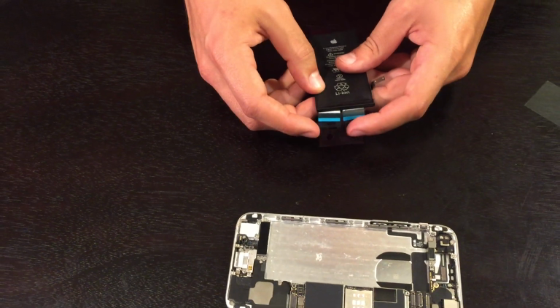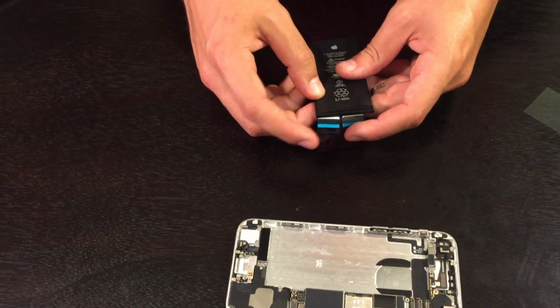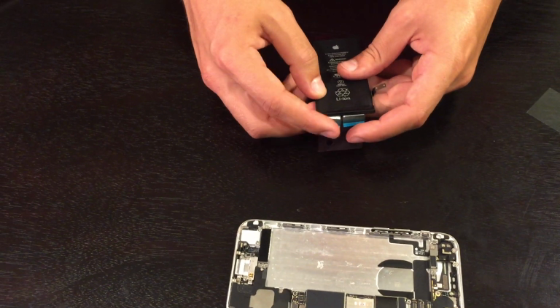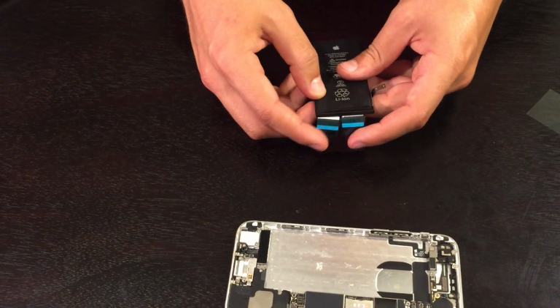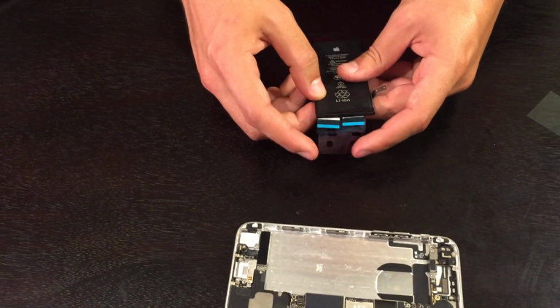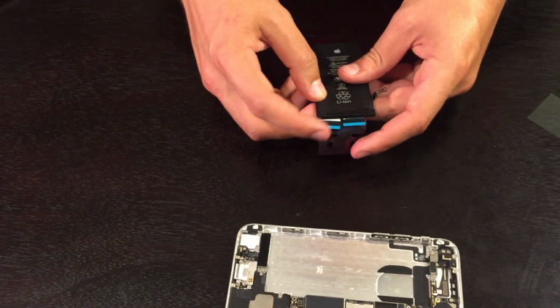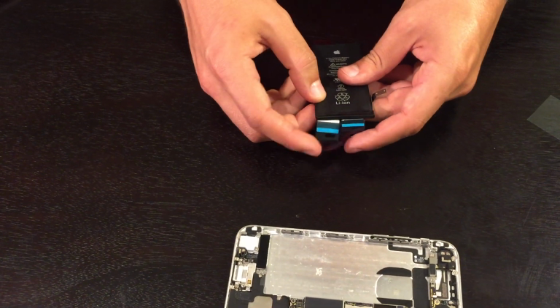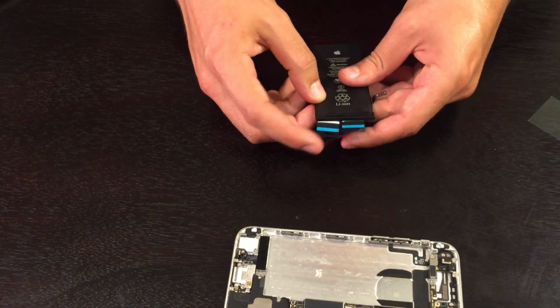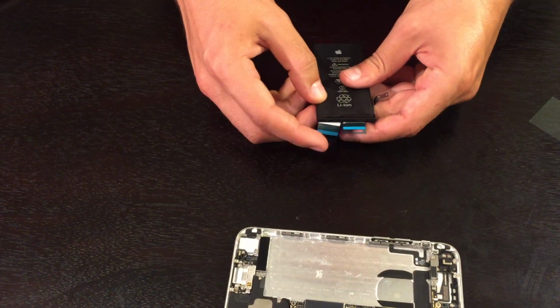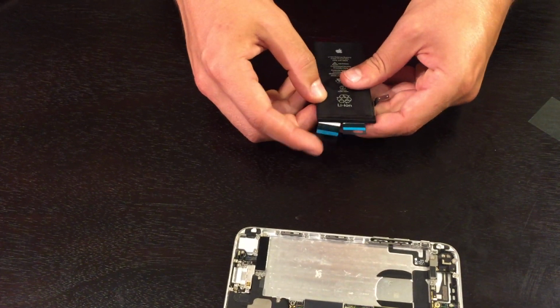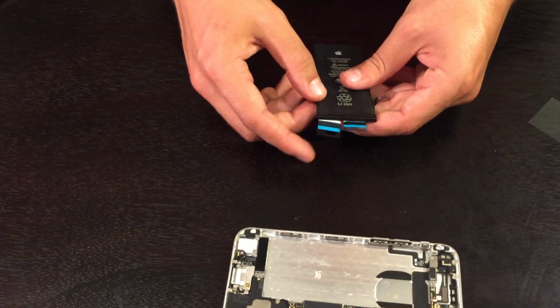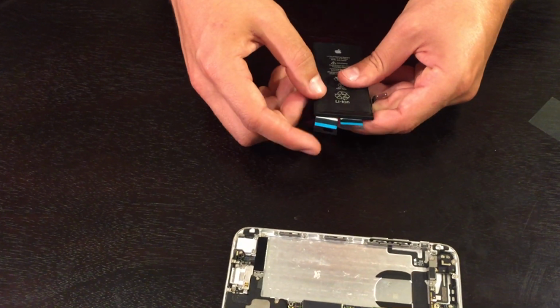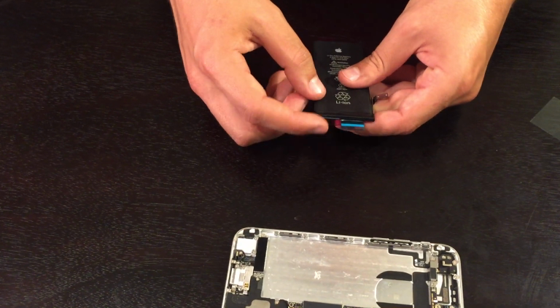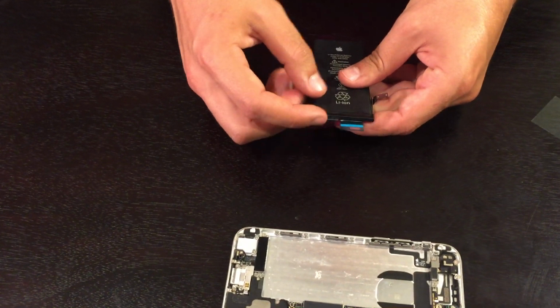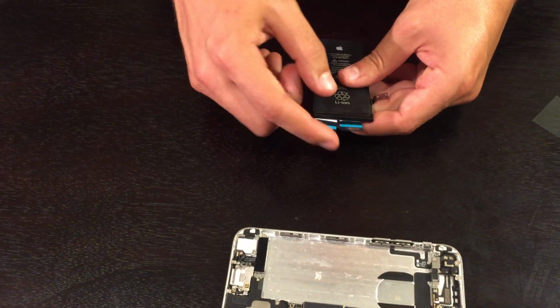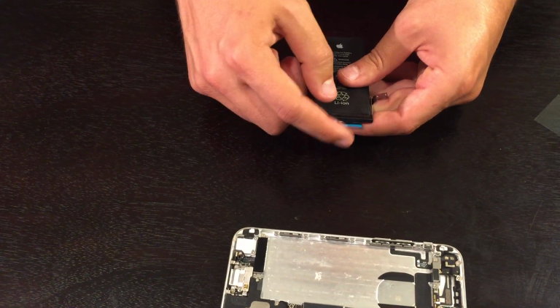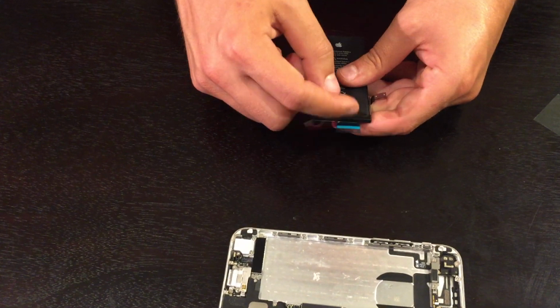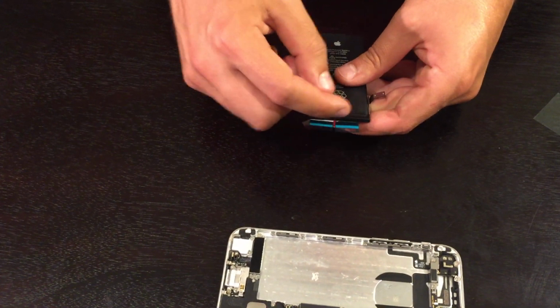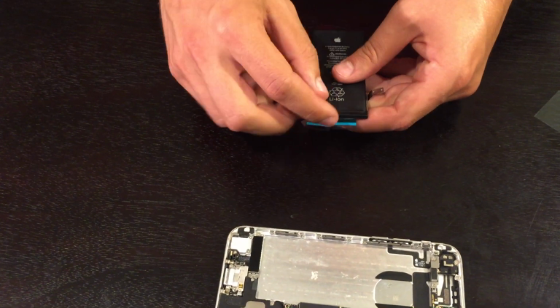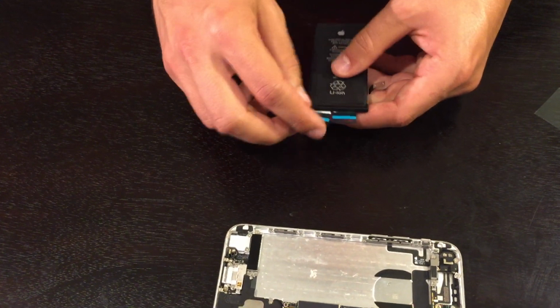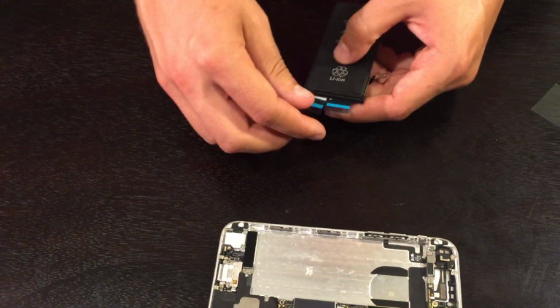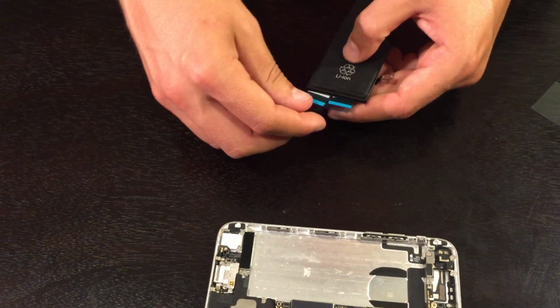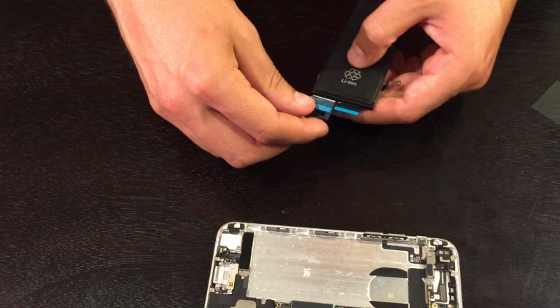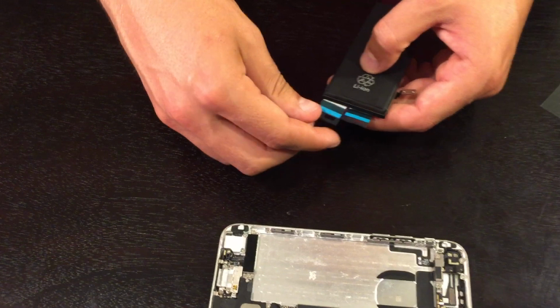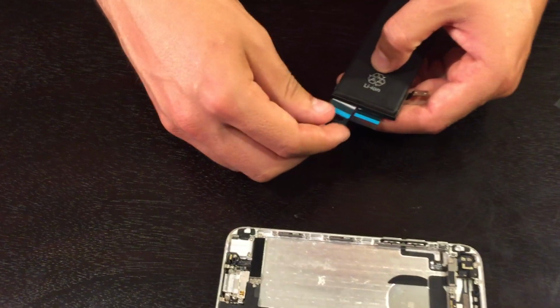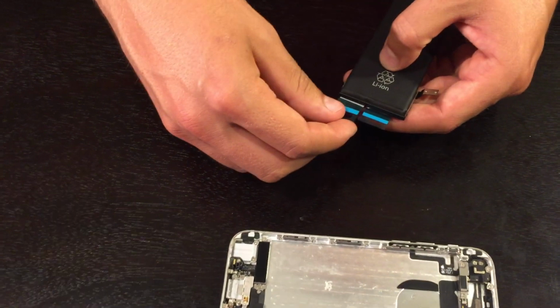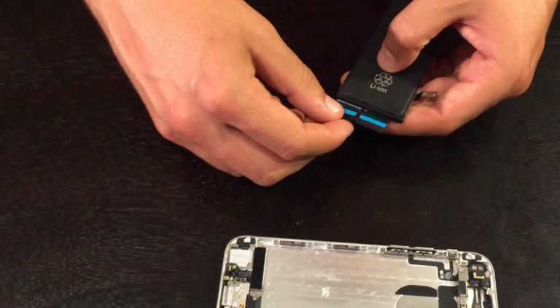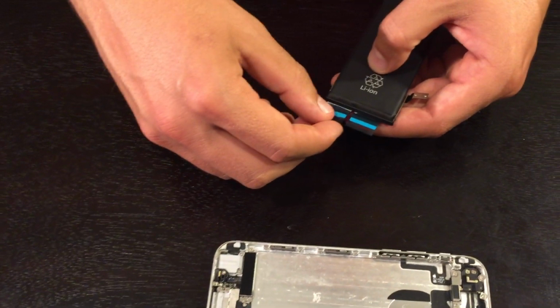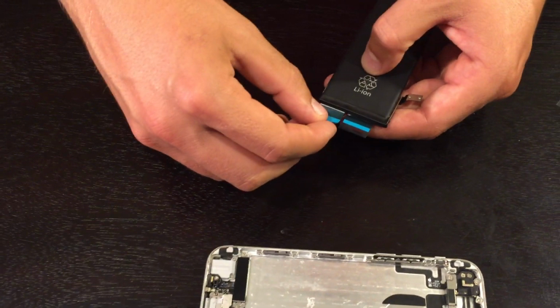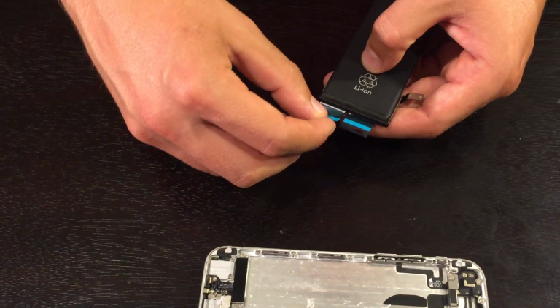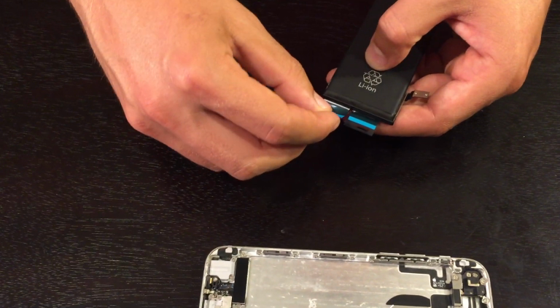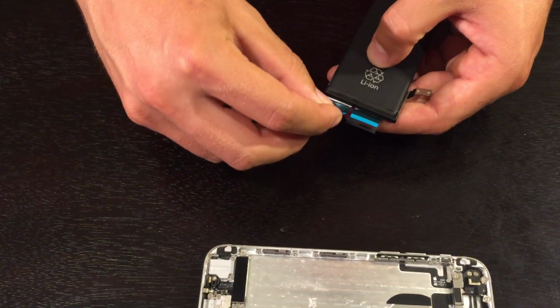There will be two small blue films at the end of the adhesive. Remove them.